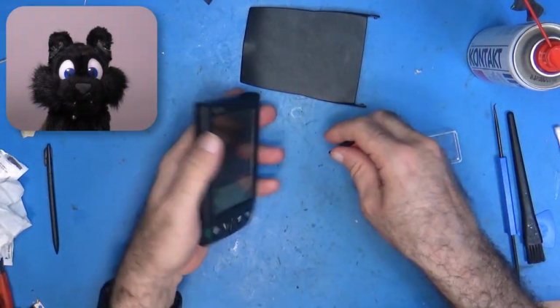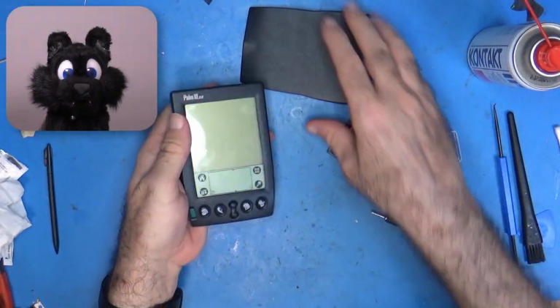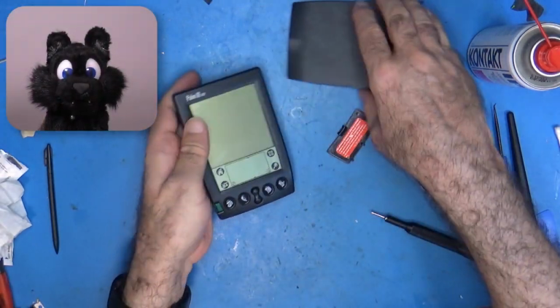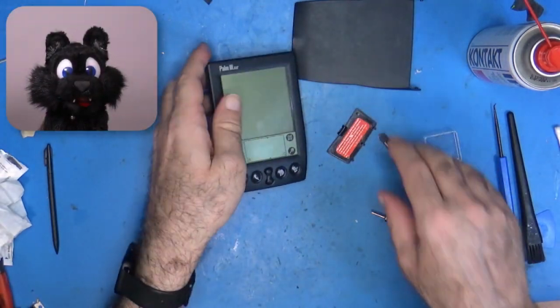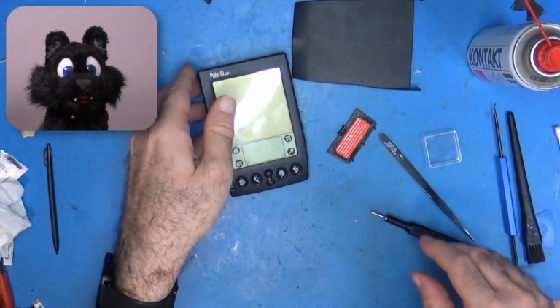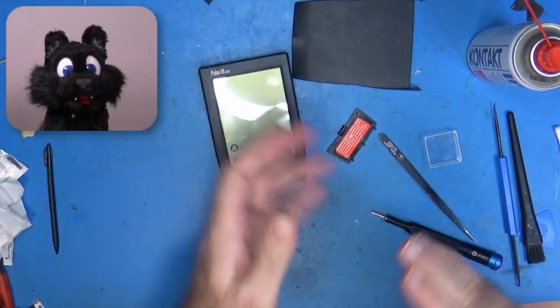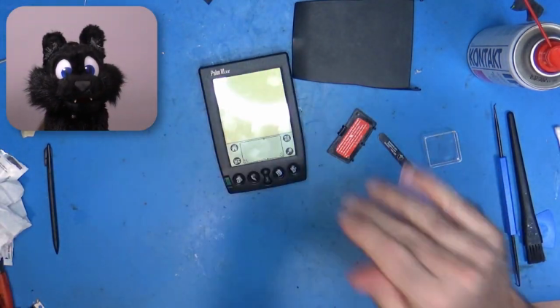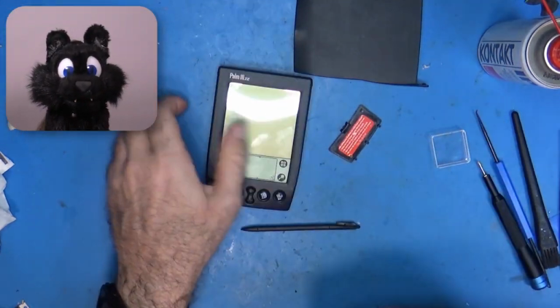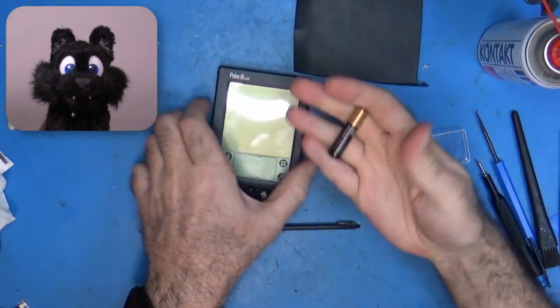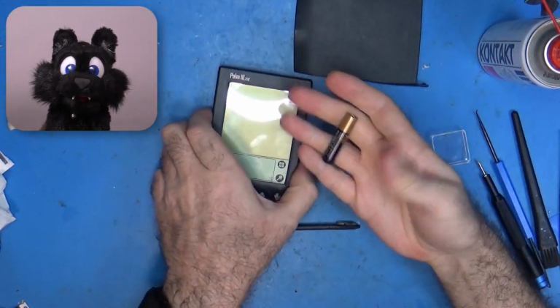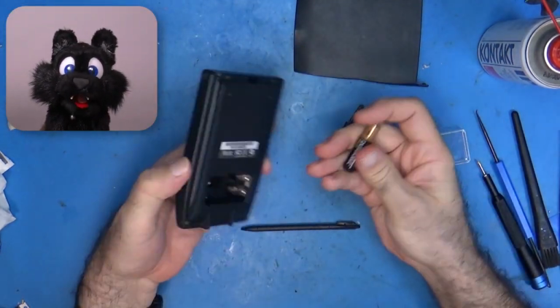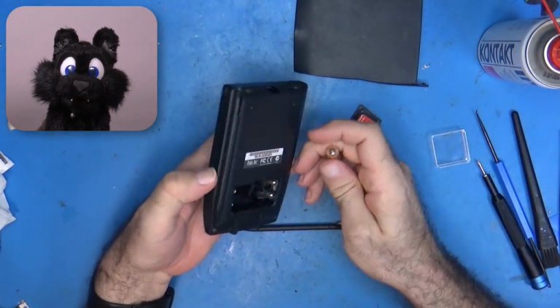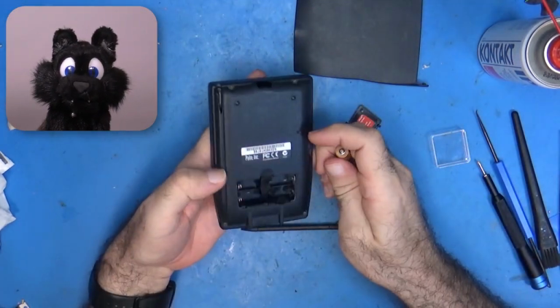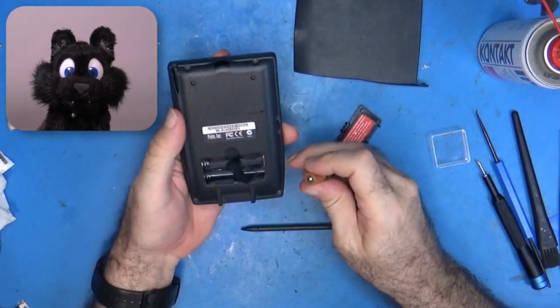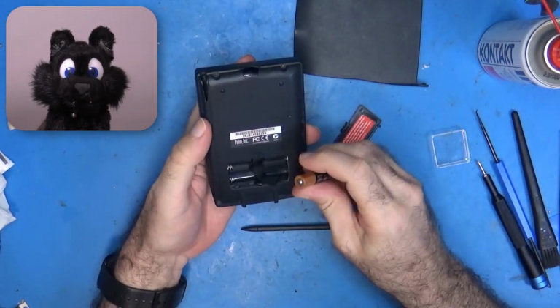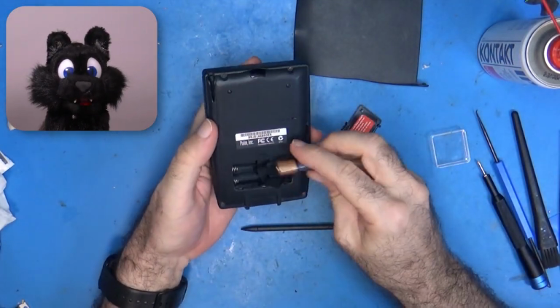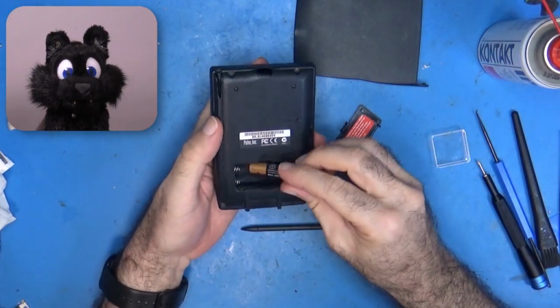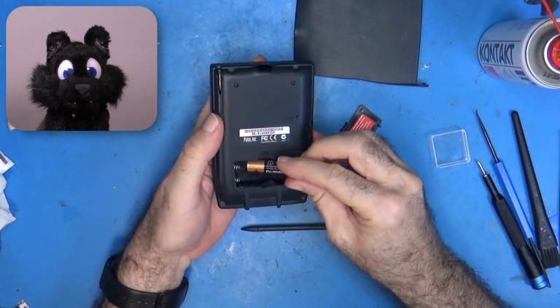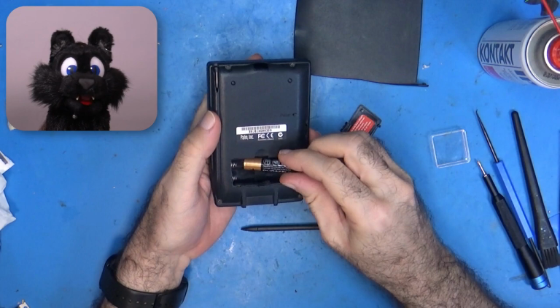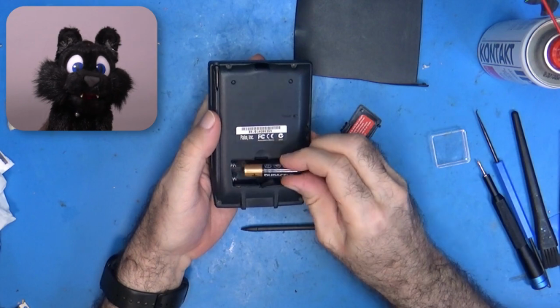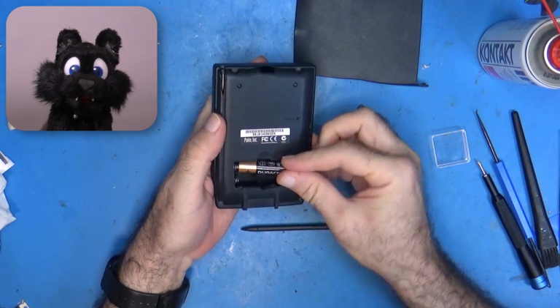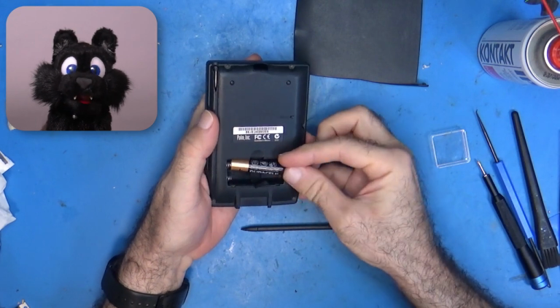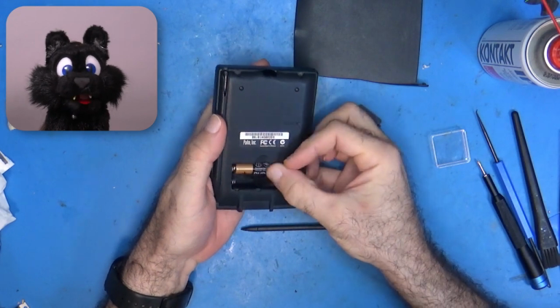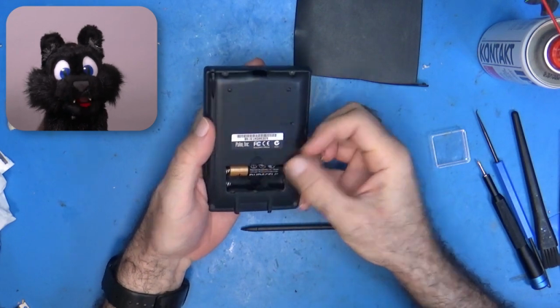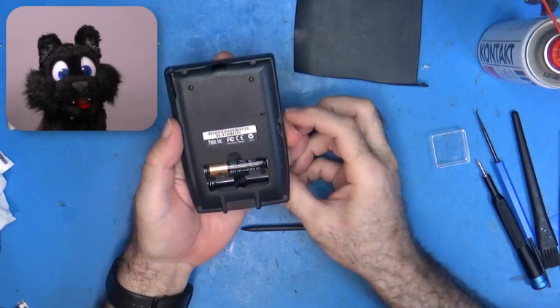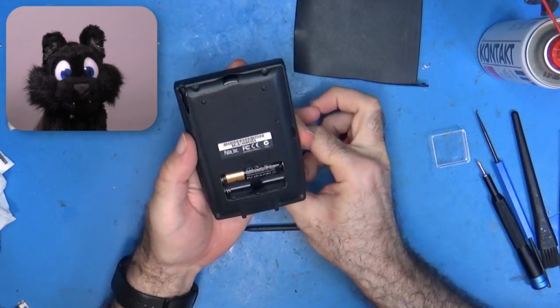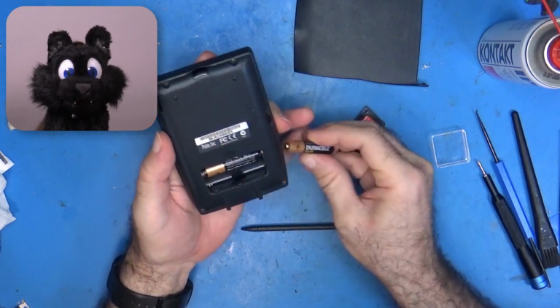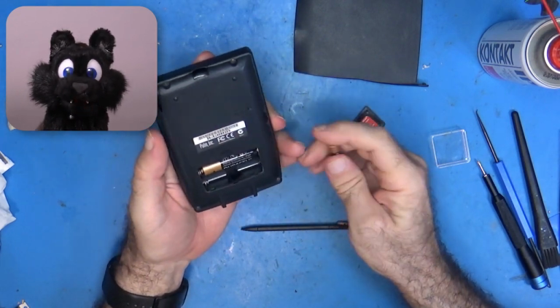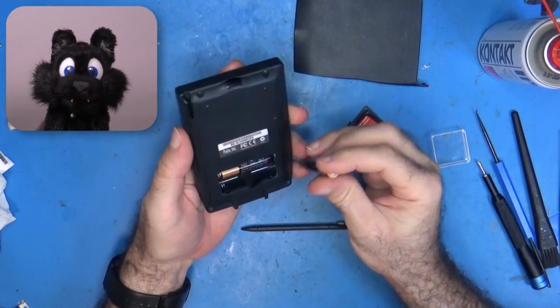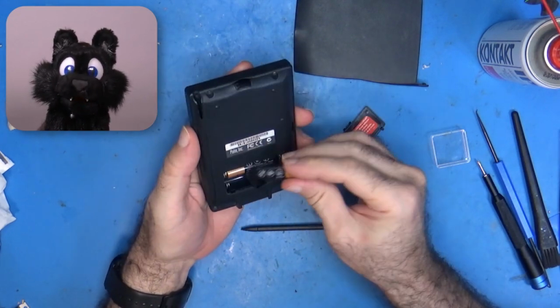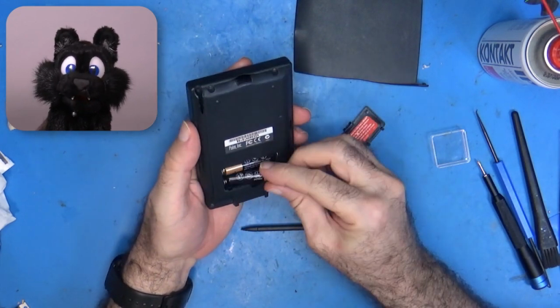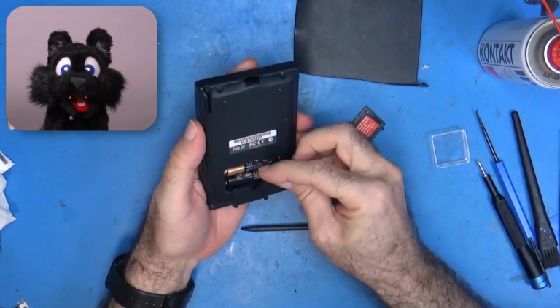The device cleaned up nicely, so time to add some batteries and give it a try!